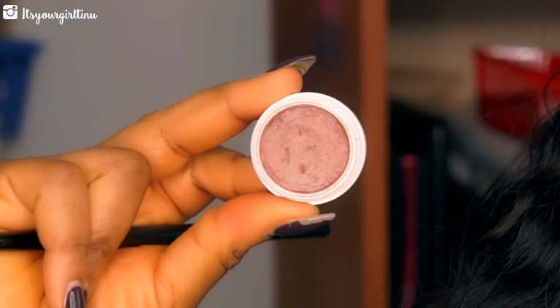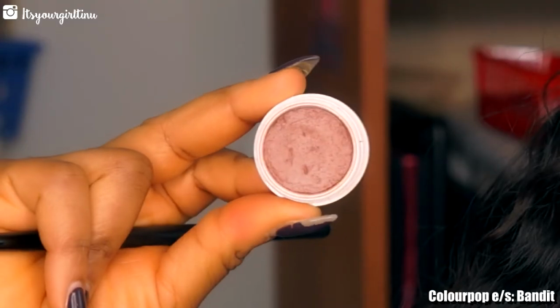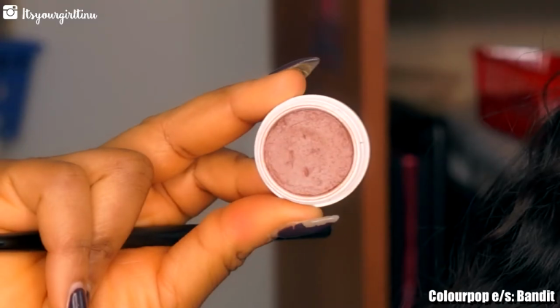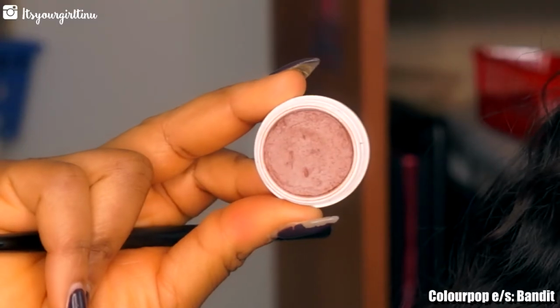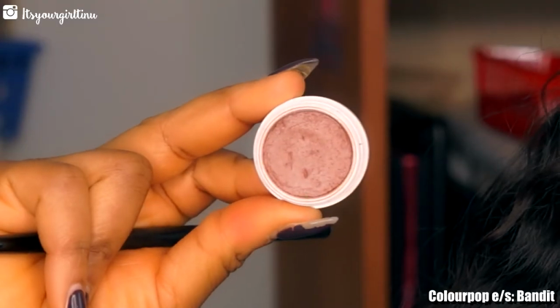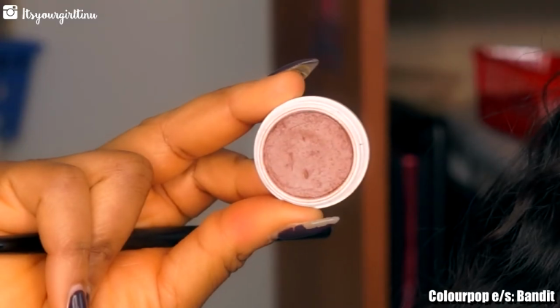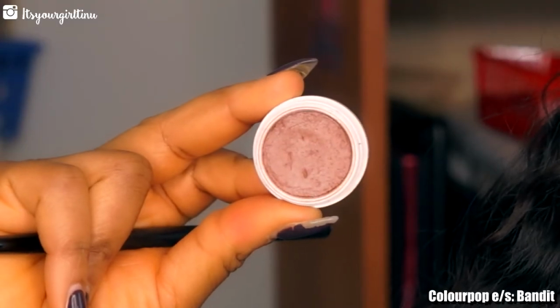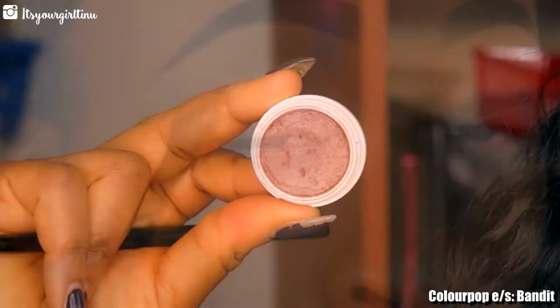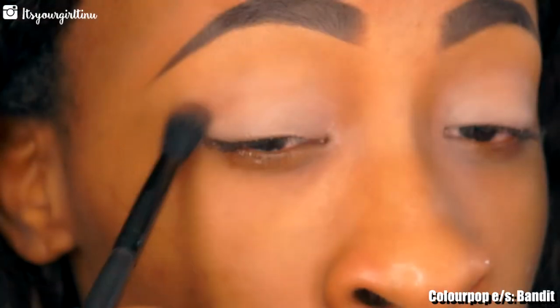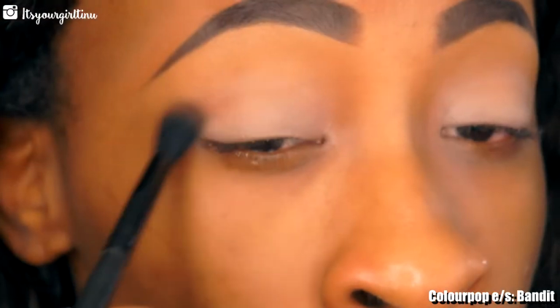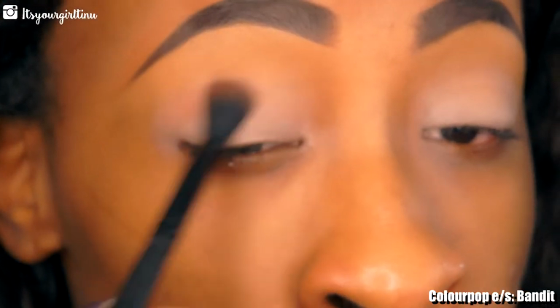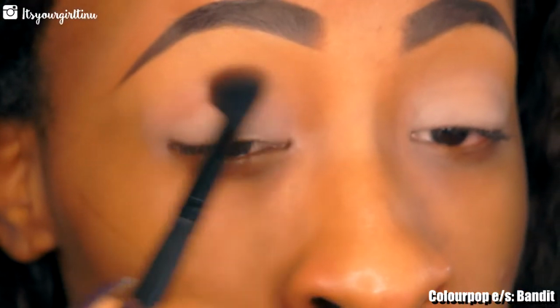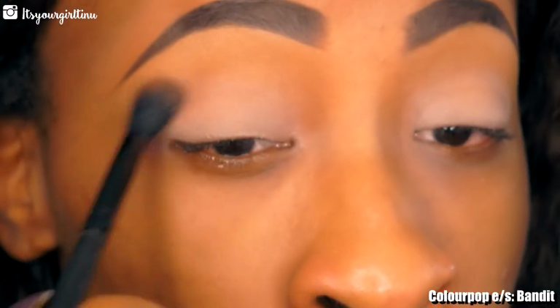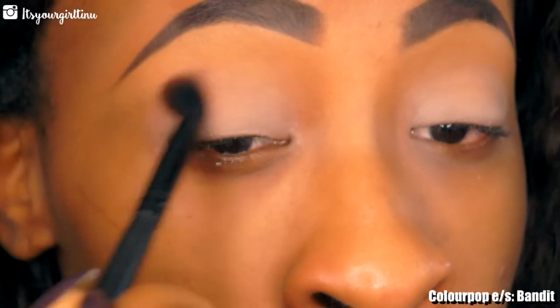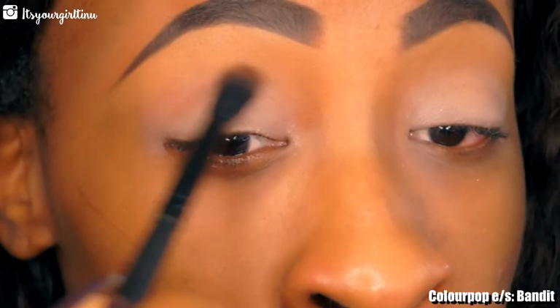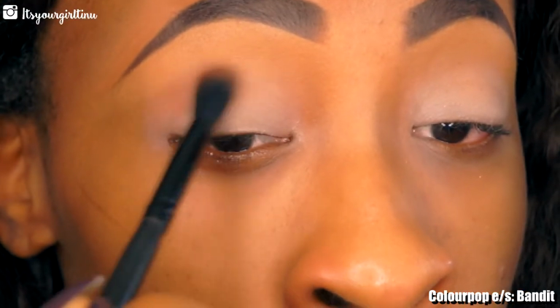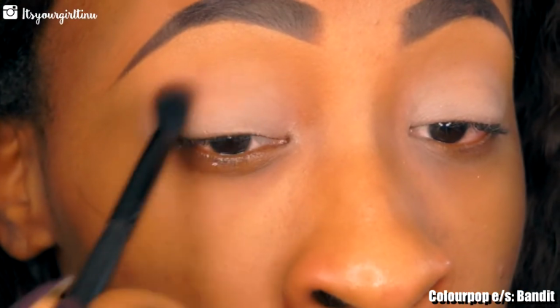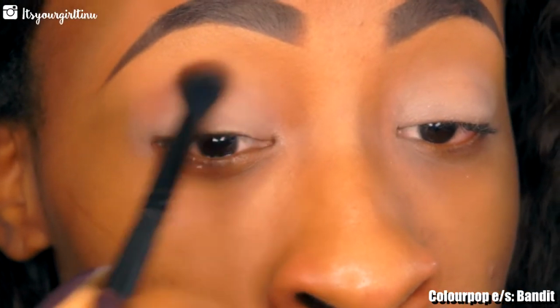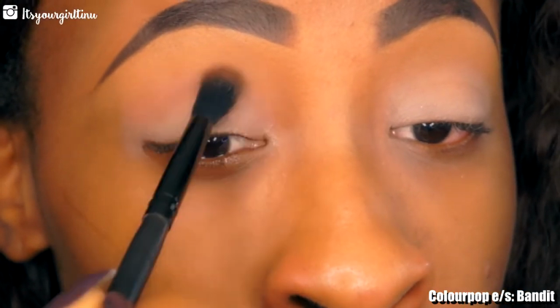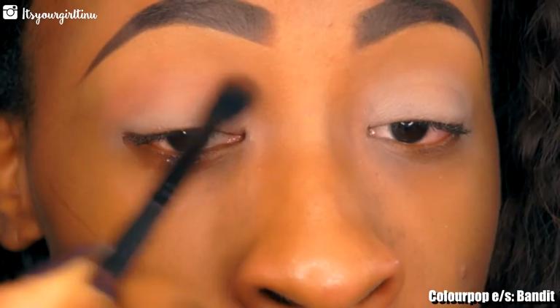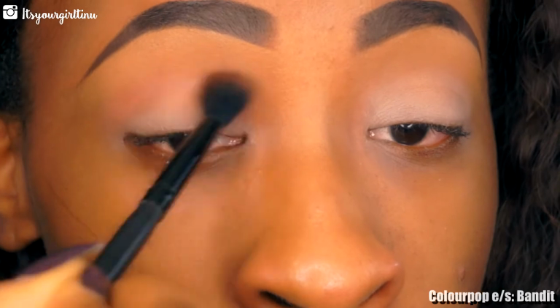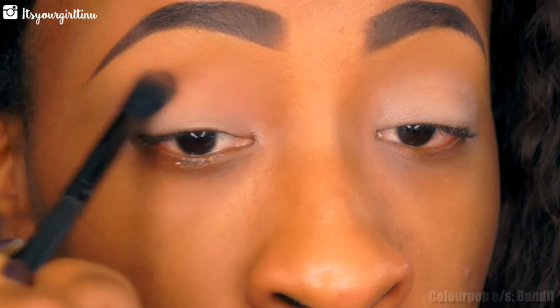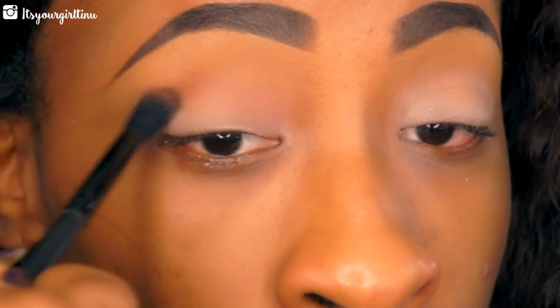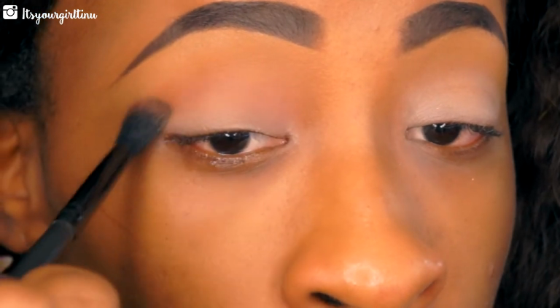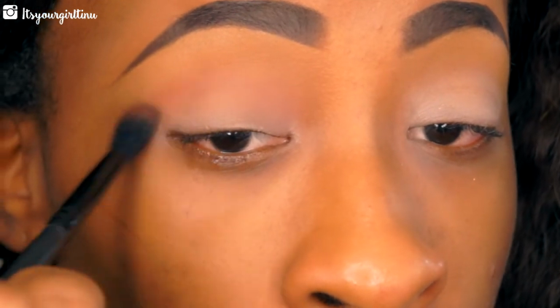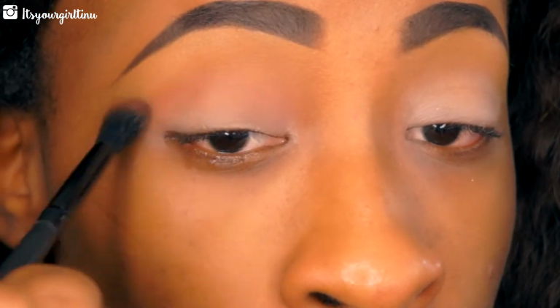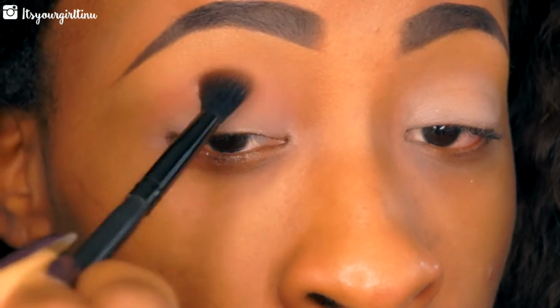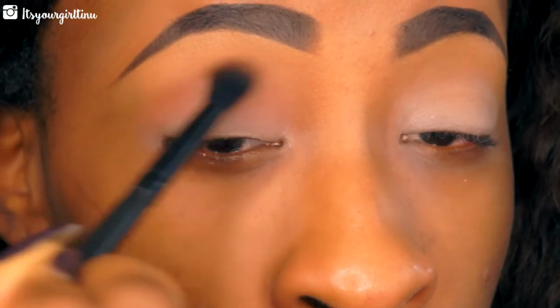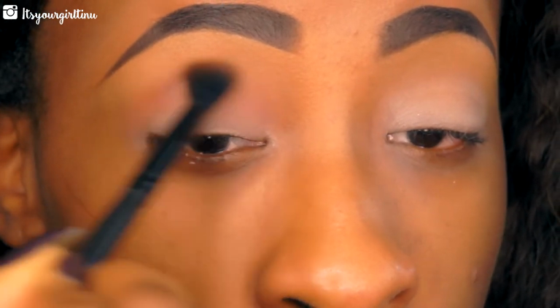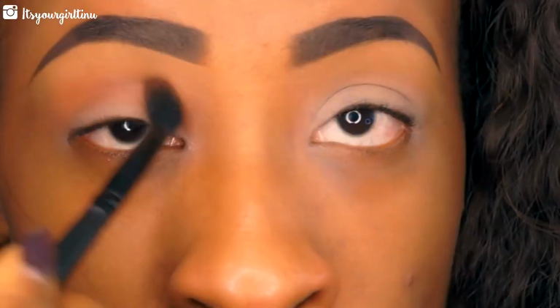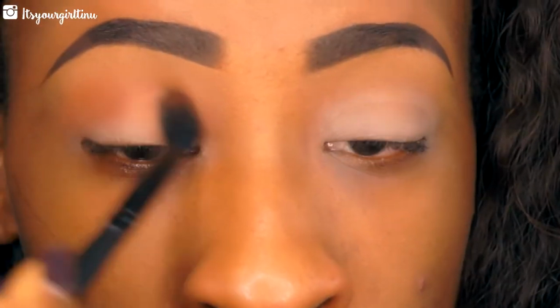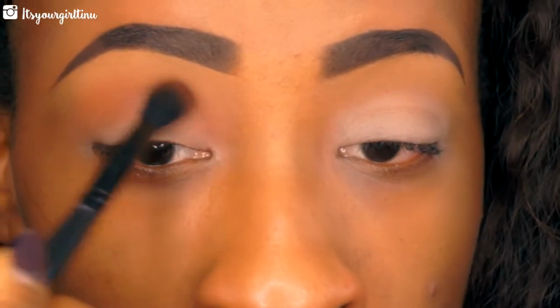The eyeshadow I'm using today is from ColourPop — it's called Bandit. We're going to be using that with a long fluffy brush and applying that as a transition color.